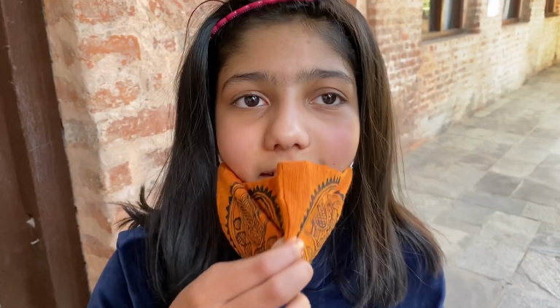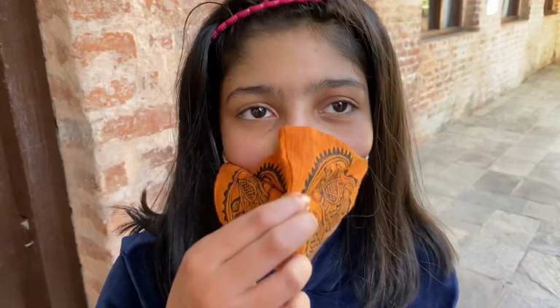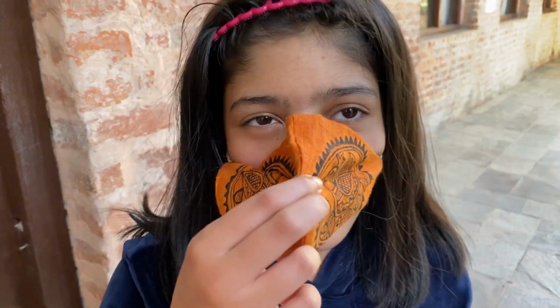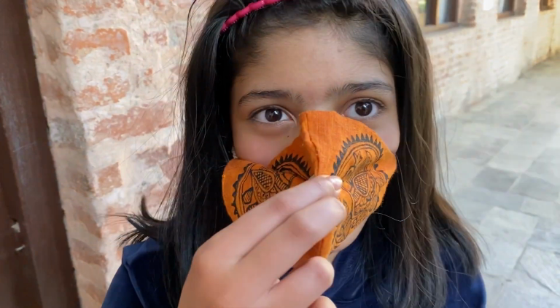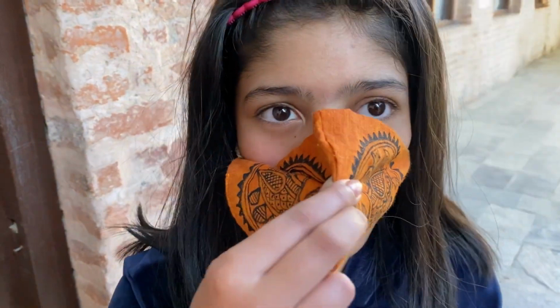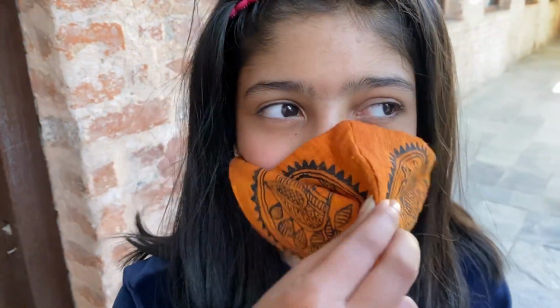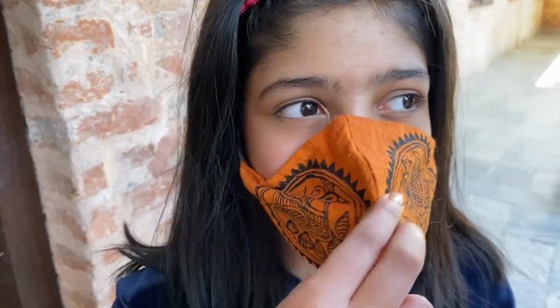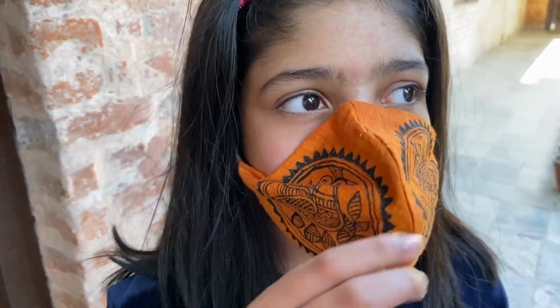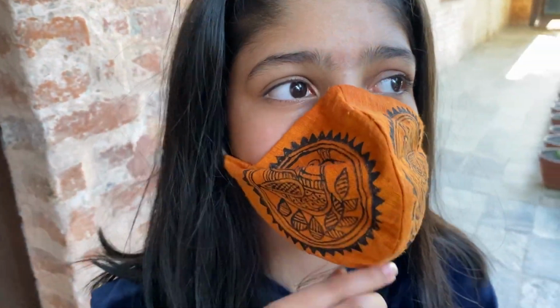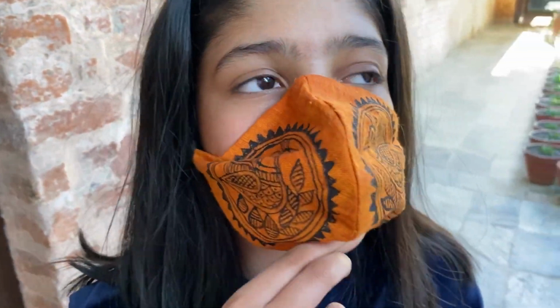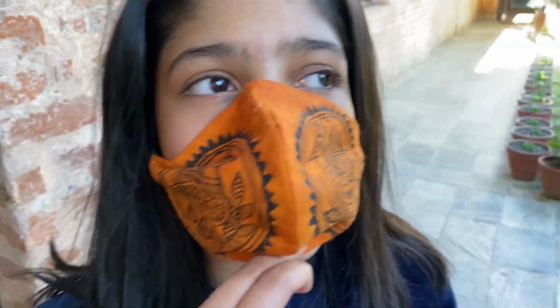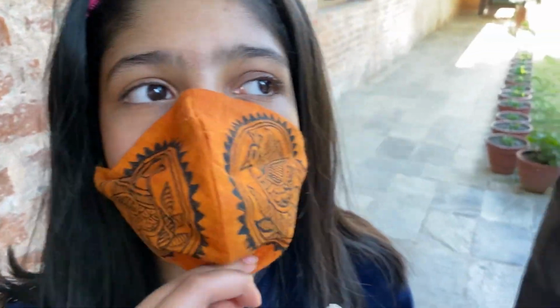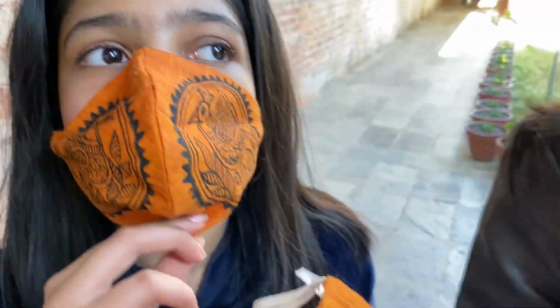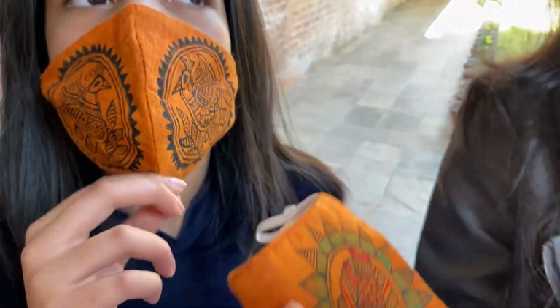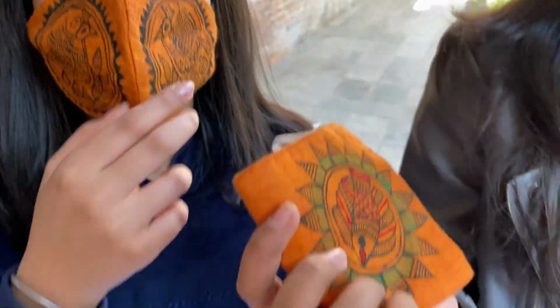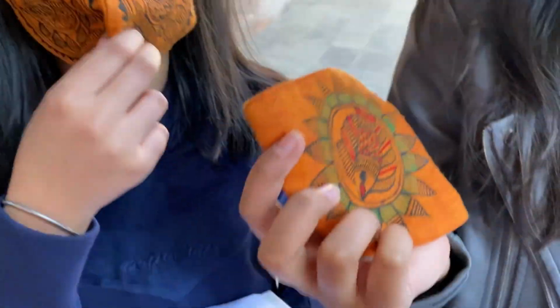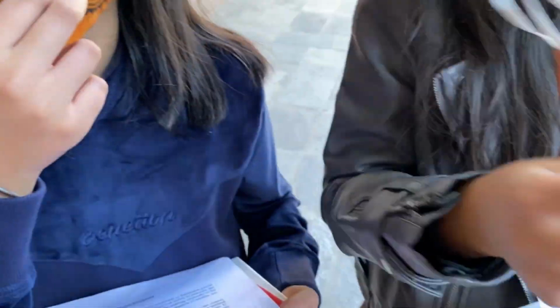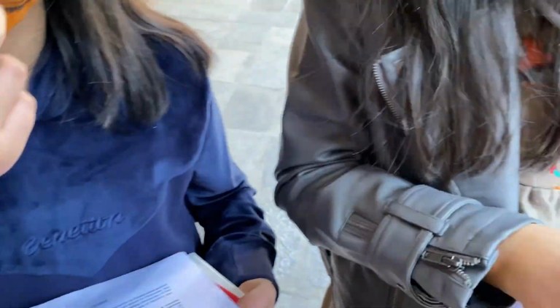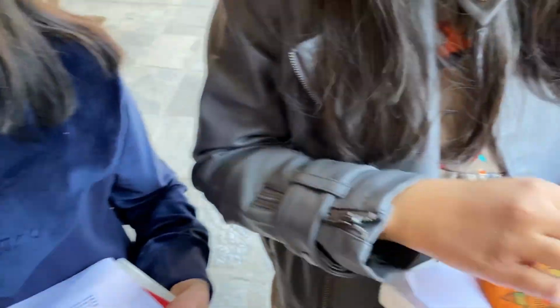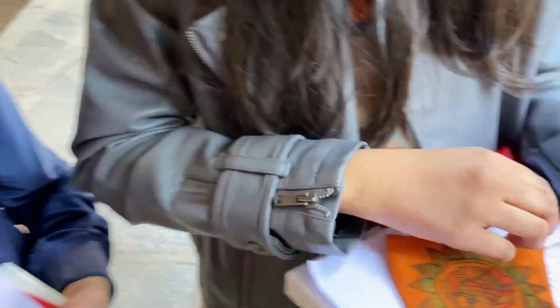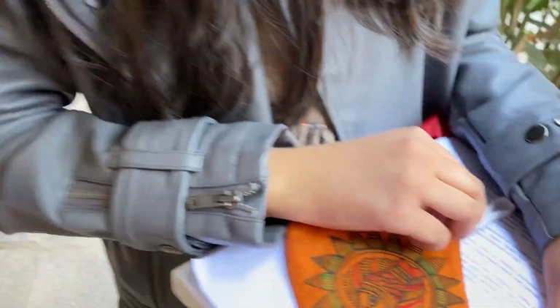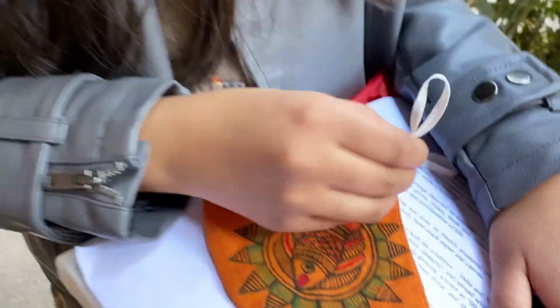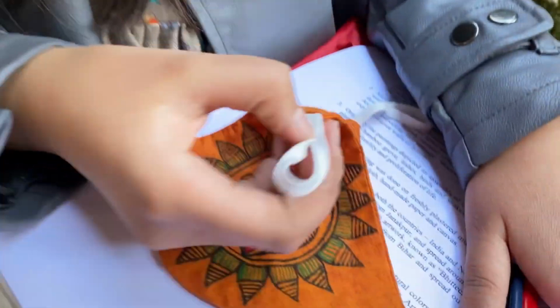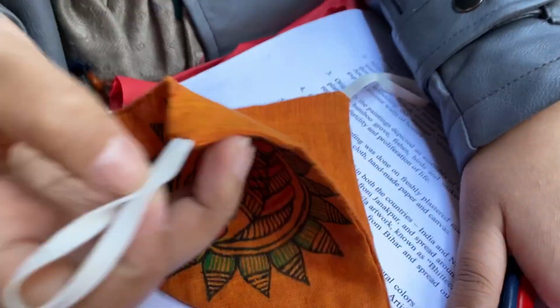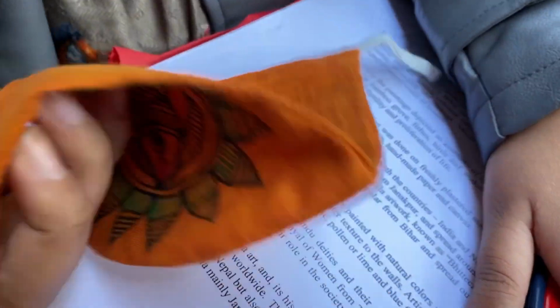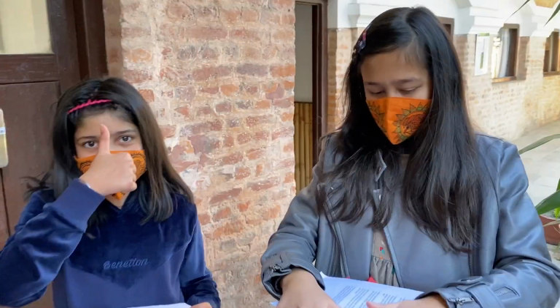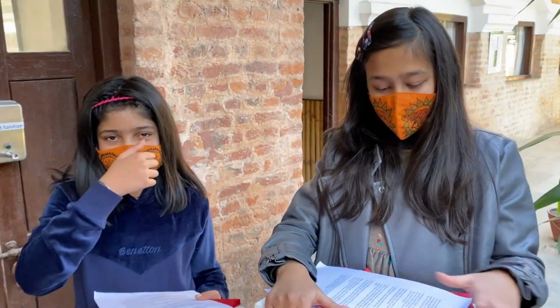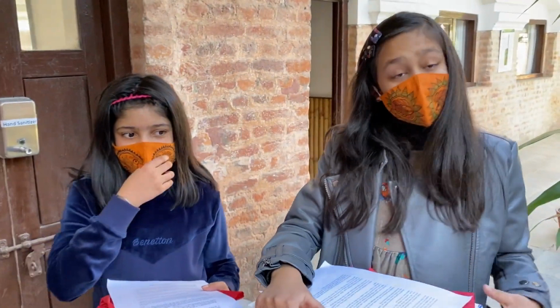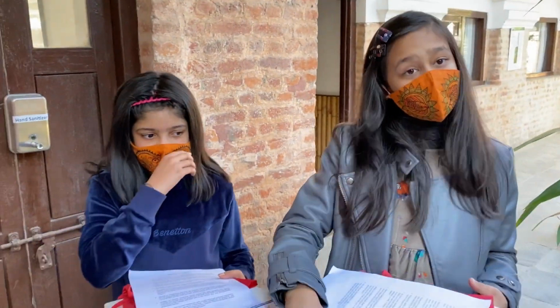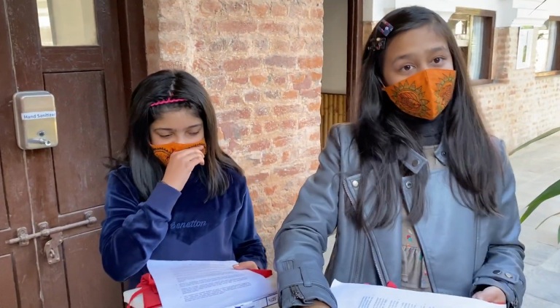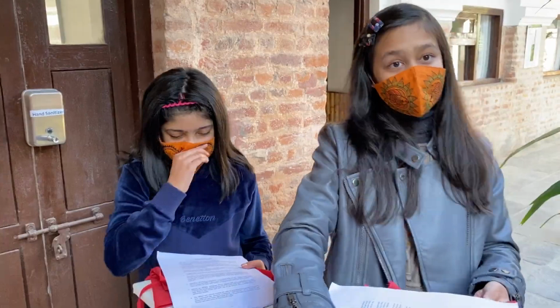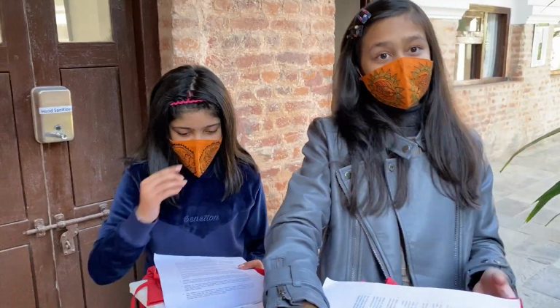Look at these ones. They're so pretty. We each got one and we got the supplies too.